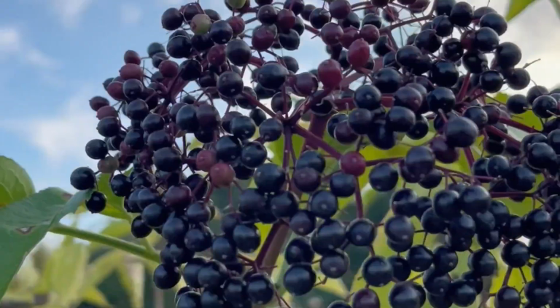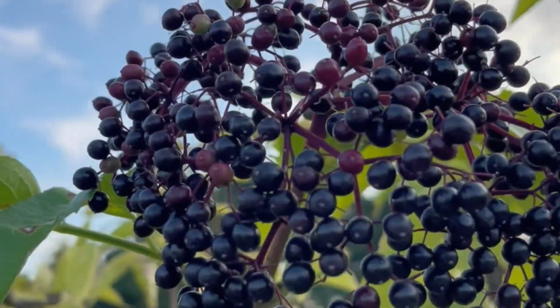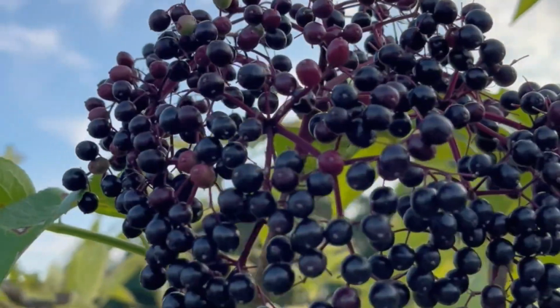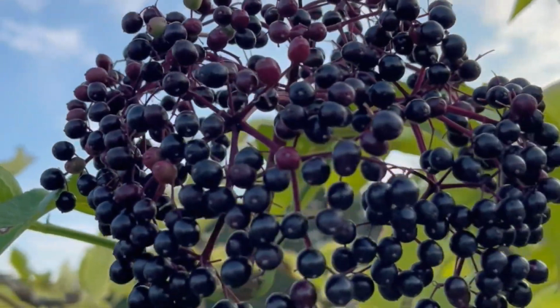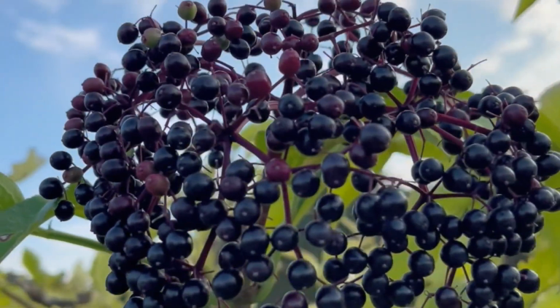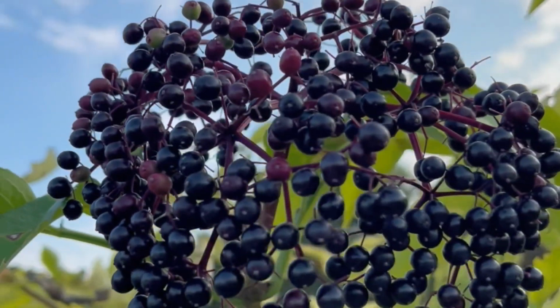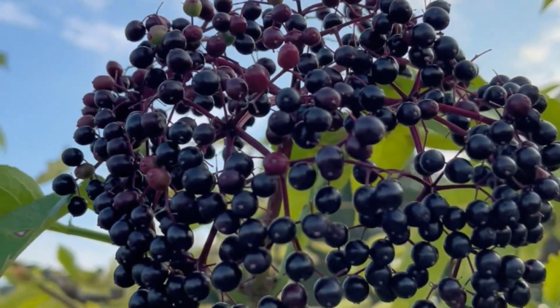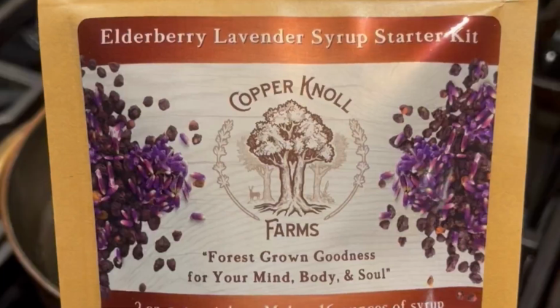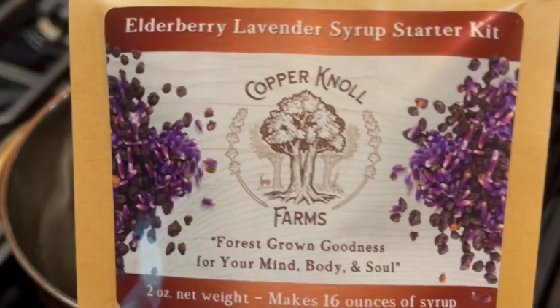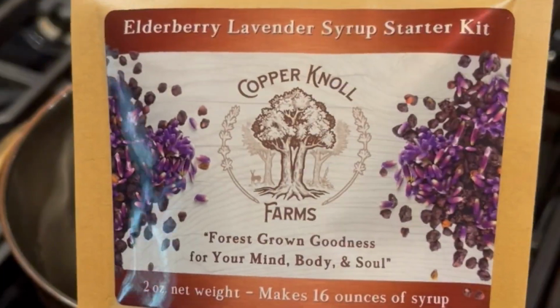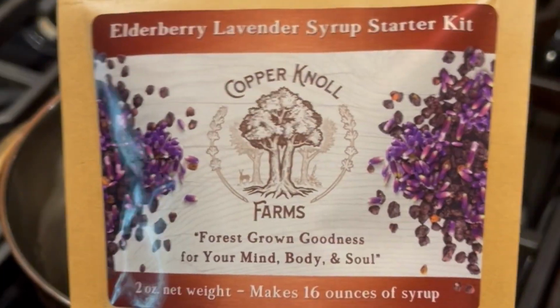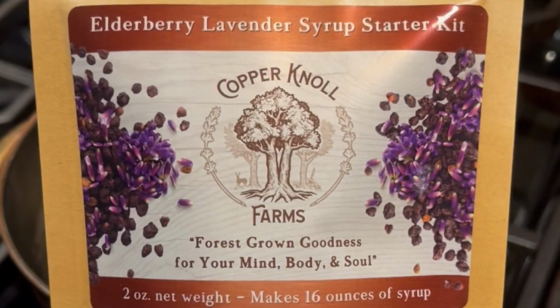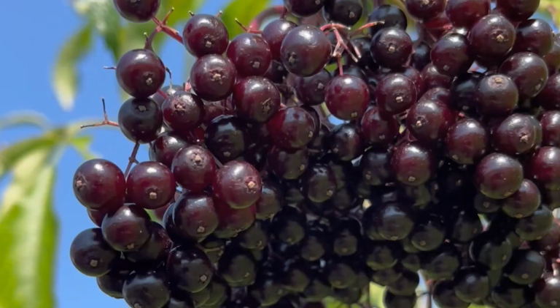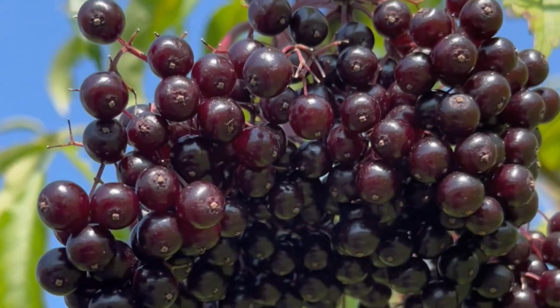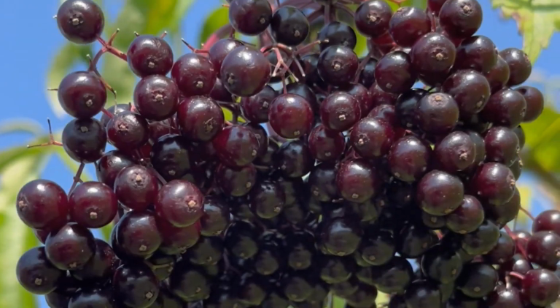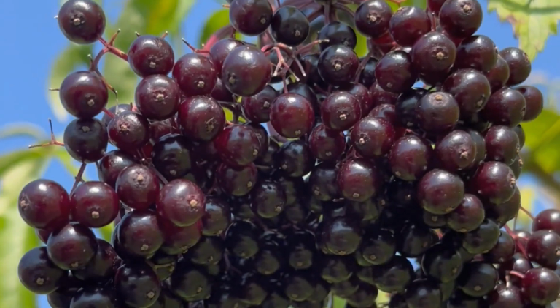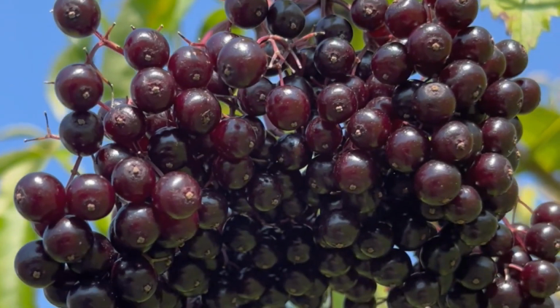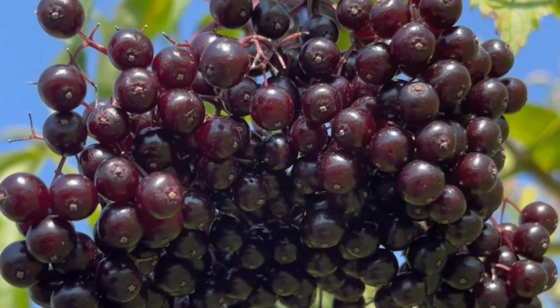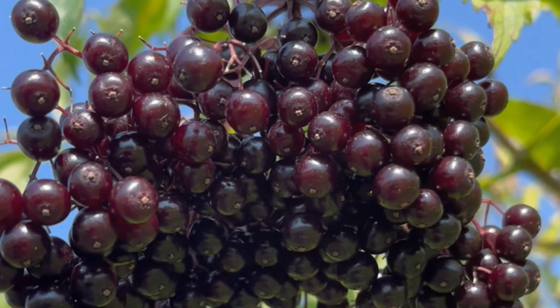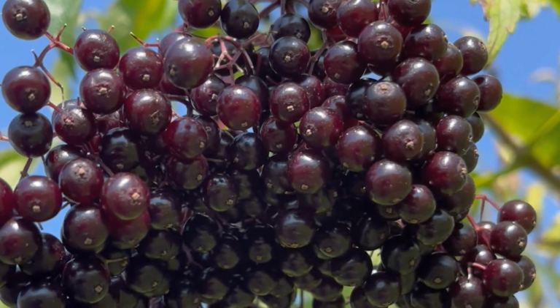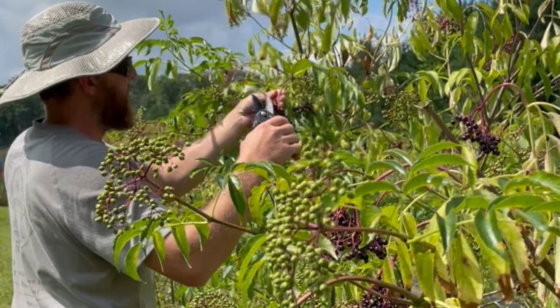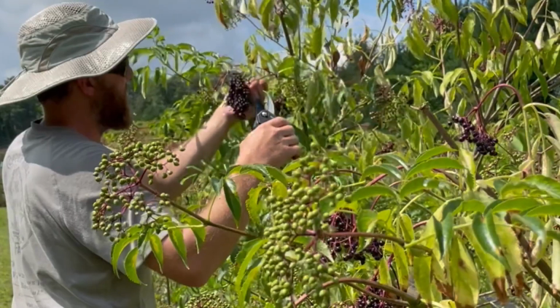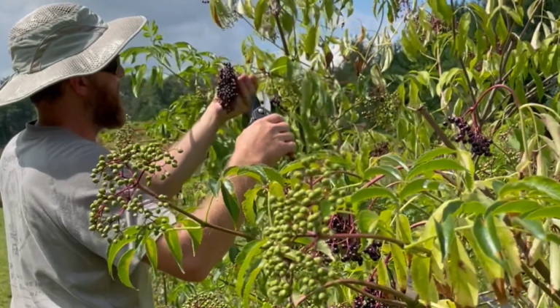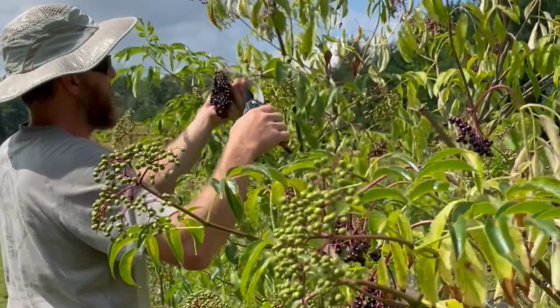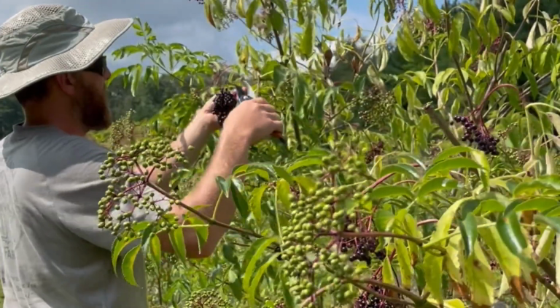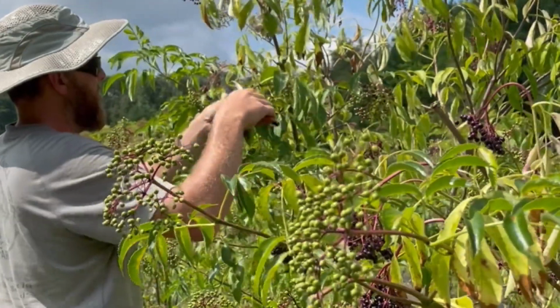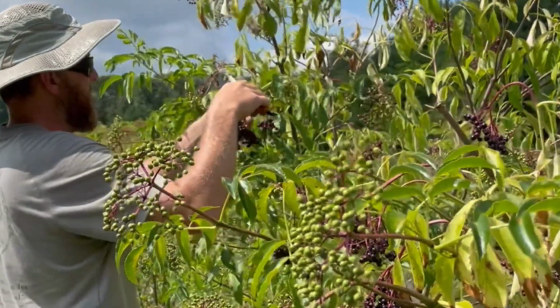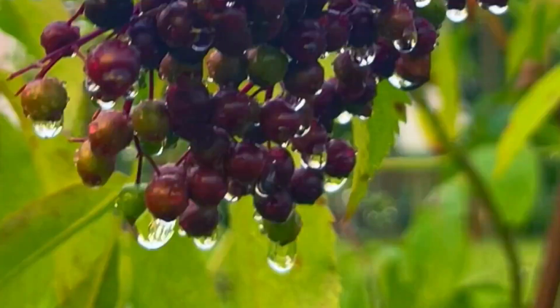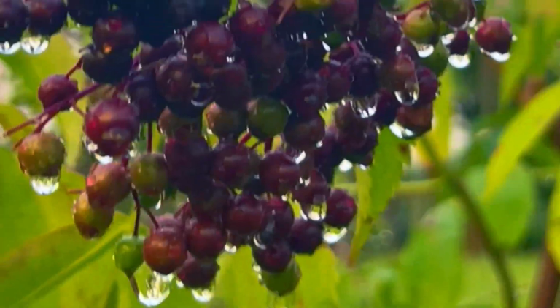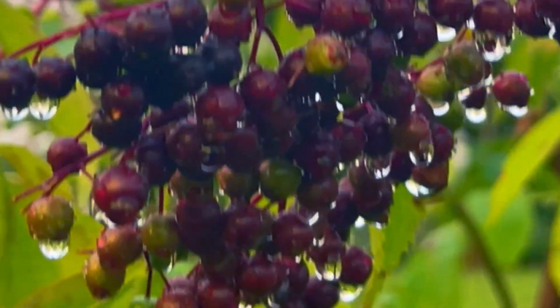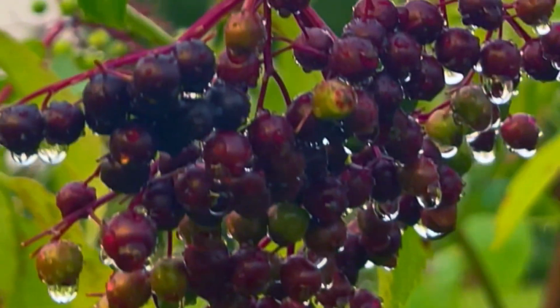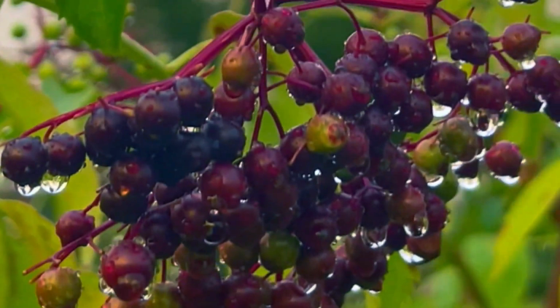Support your family's immune system with our elderberries. They are grown without the use of any pesticides or chemicals, just sunshine and water.